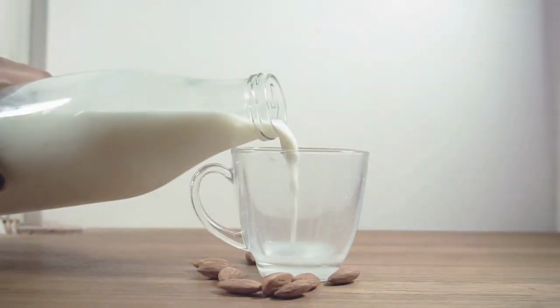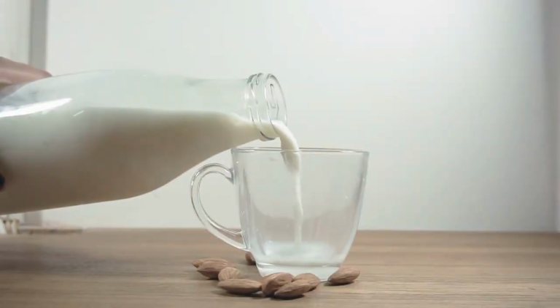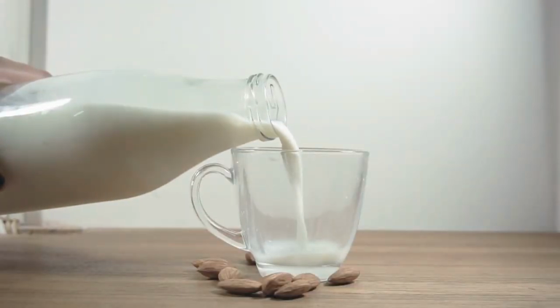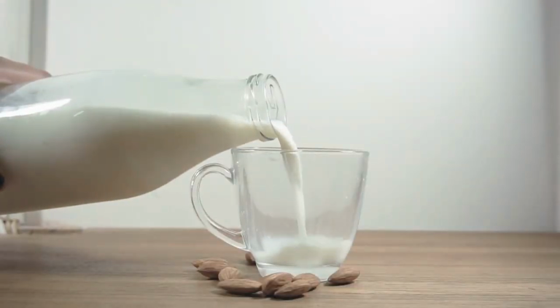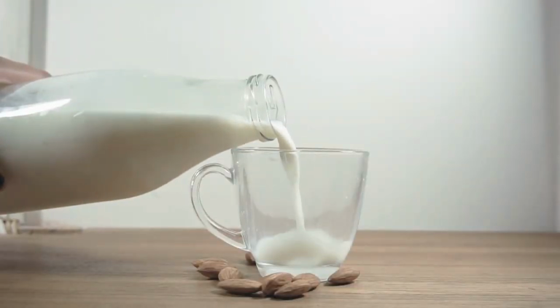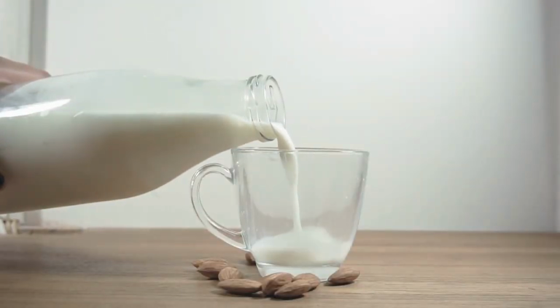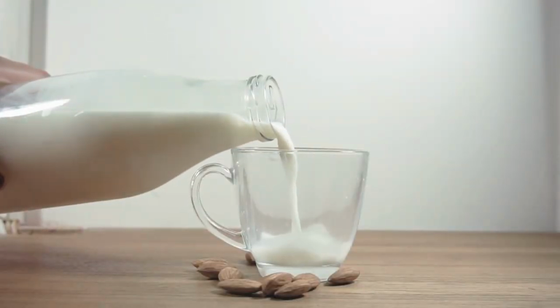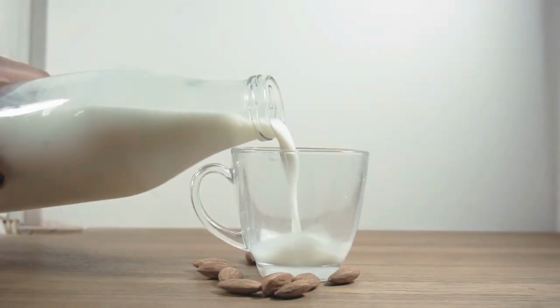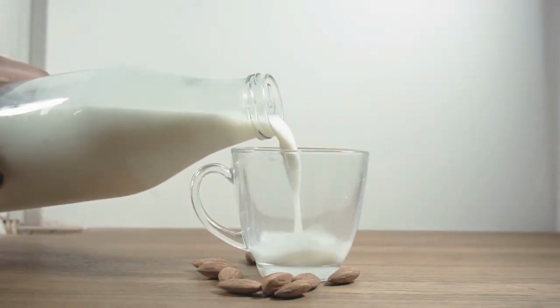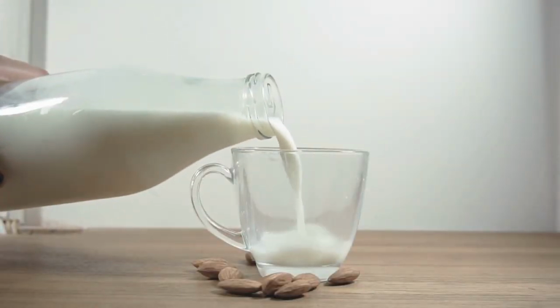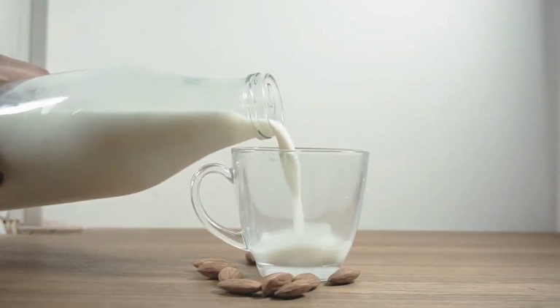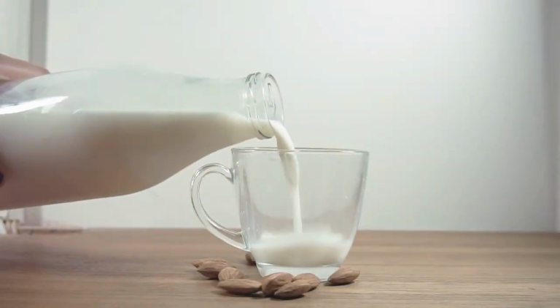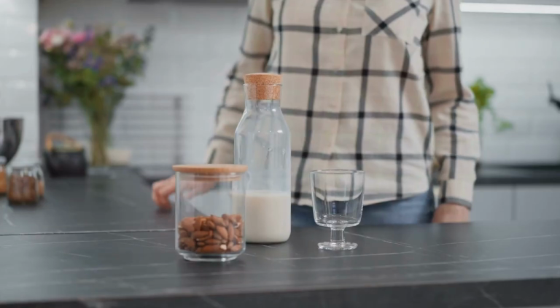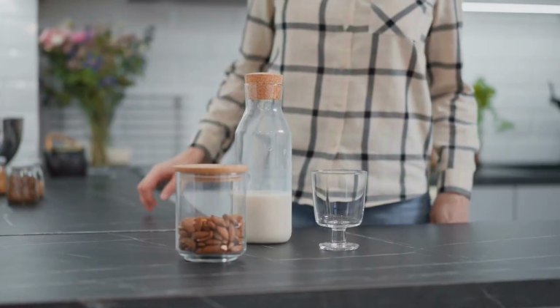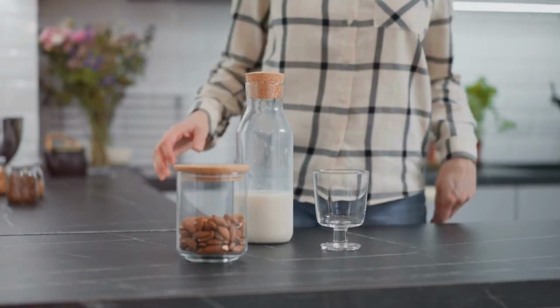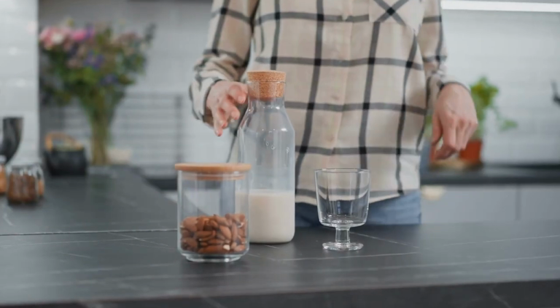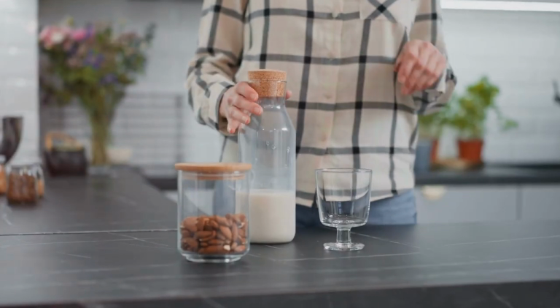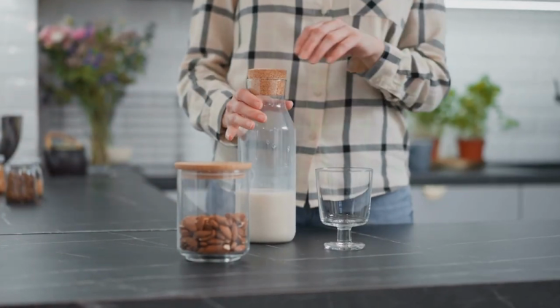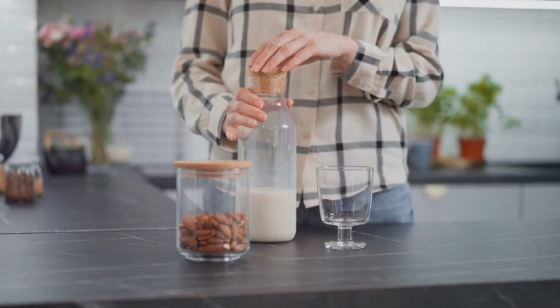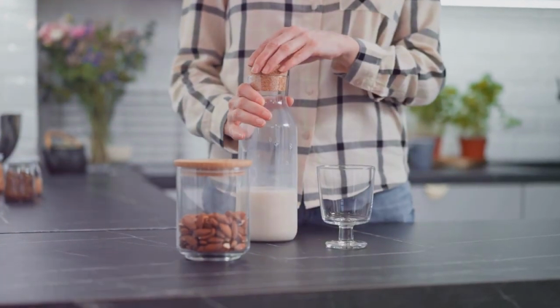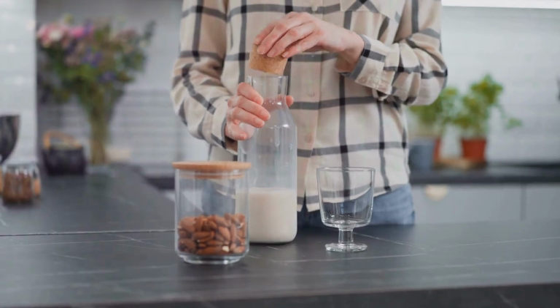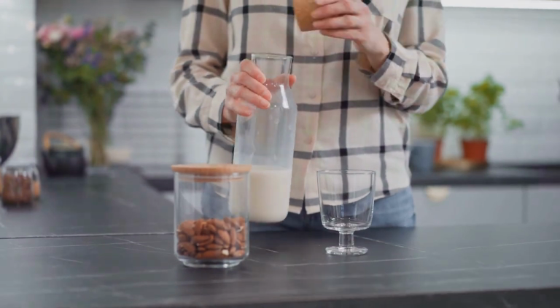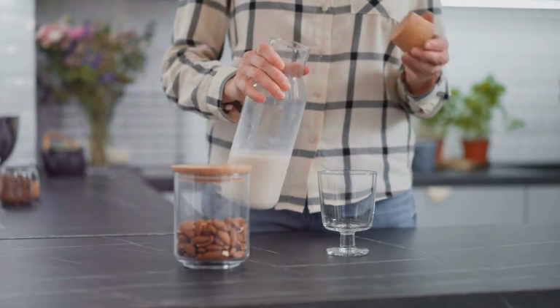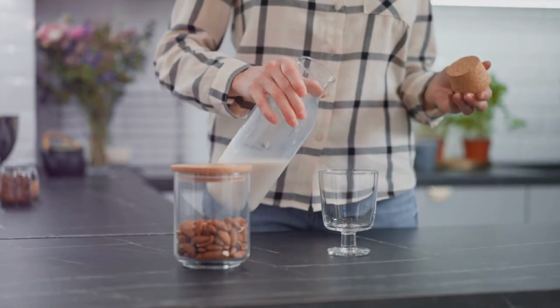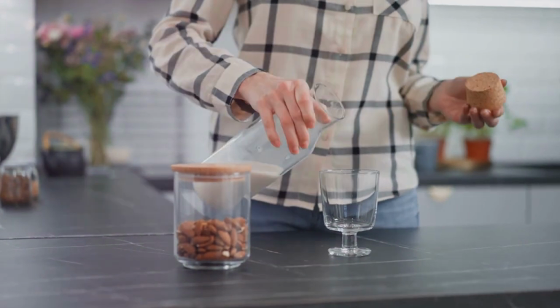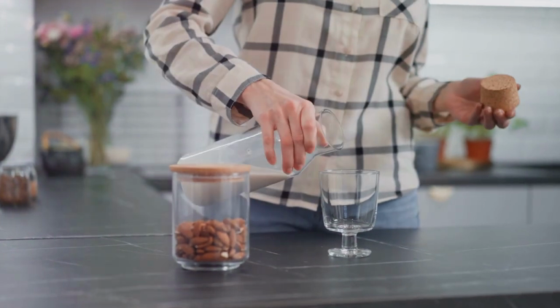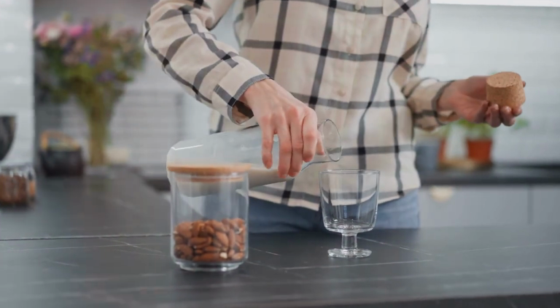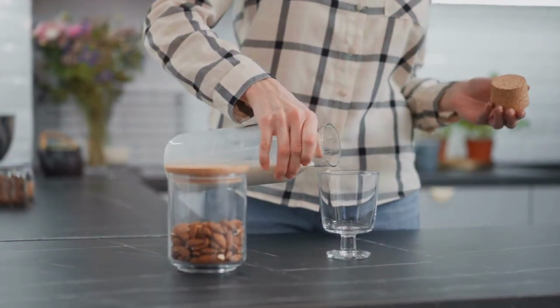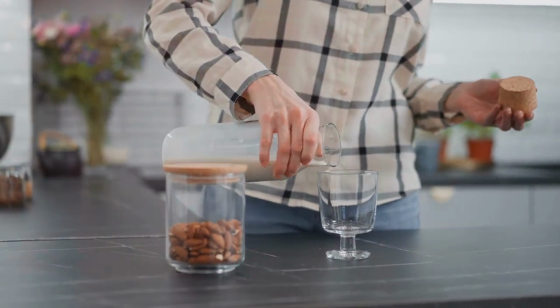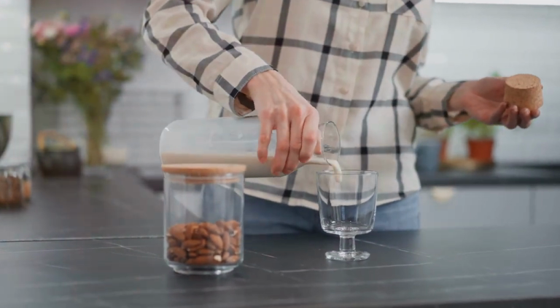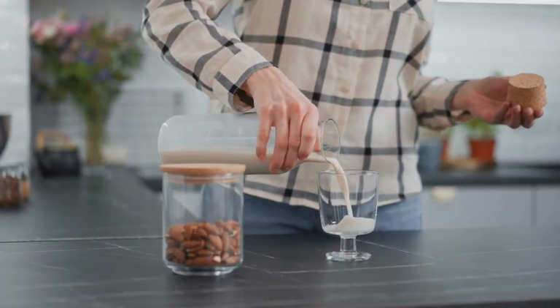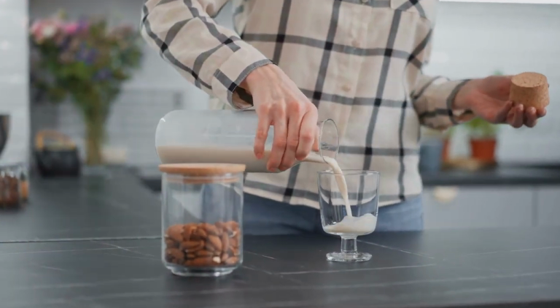Next, swap dairy with plant-based milk. Trust me, almond milk smoothies are a game-changer.